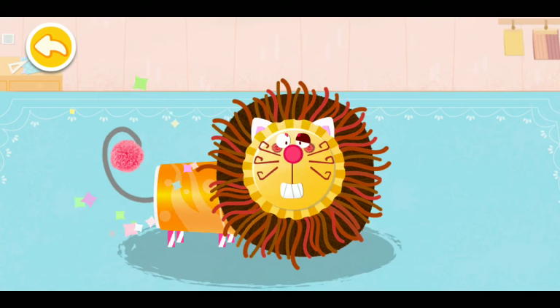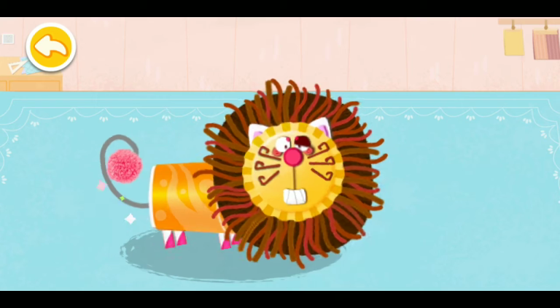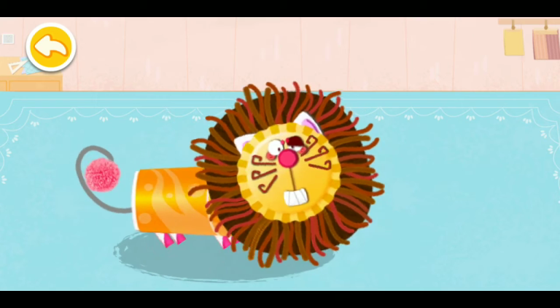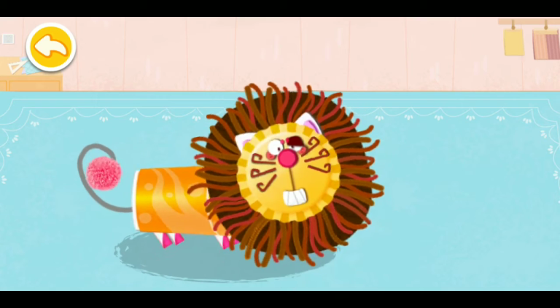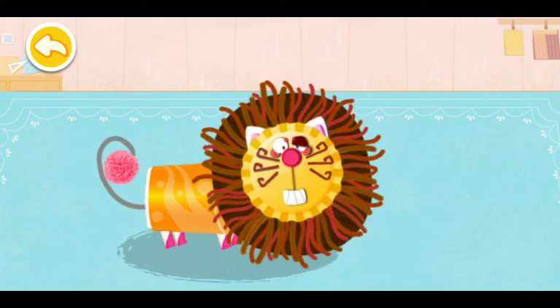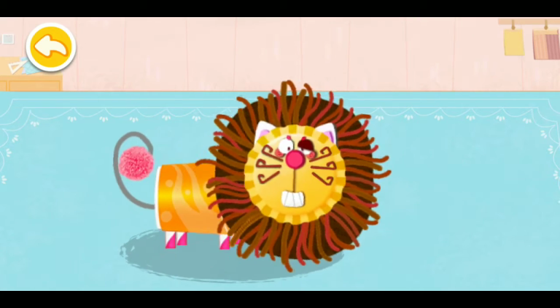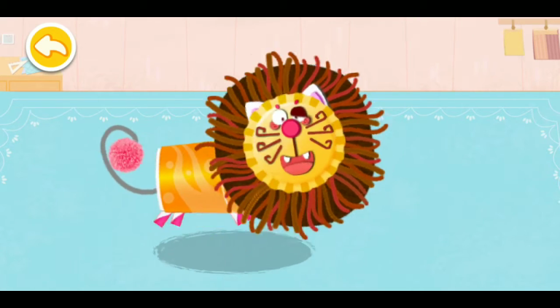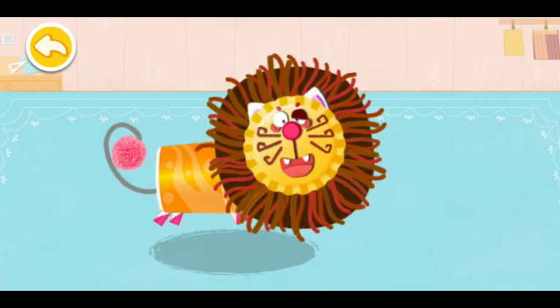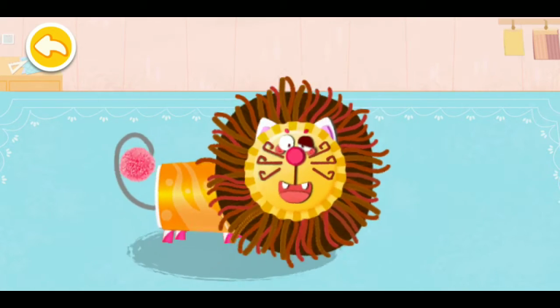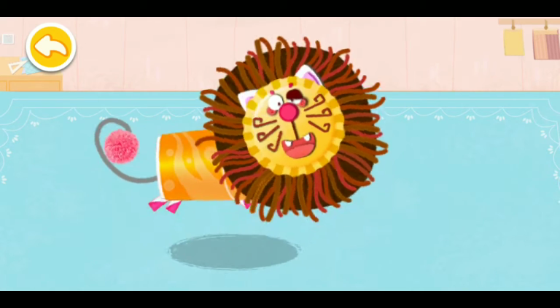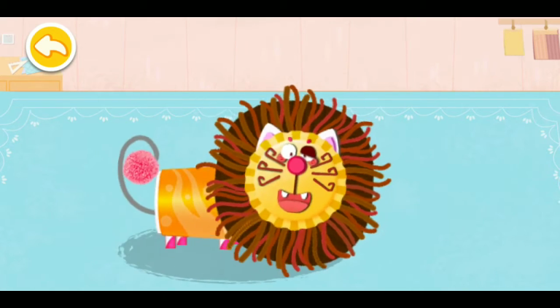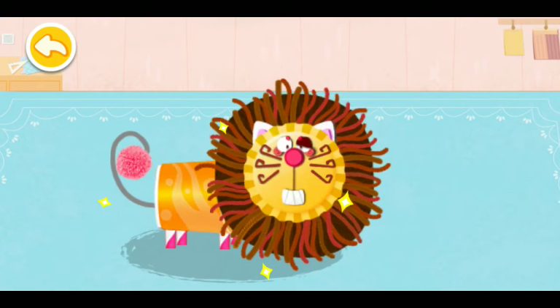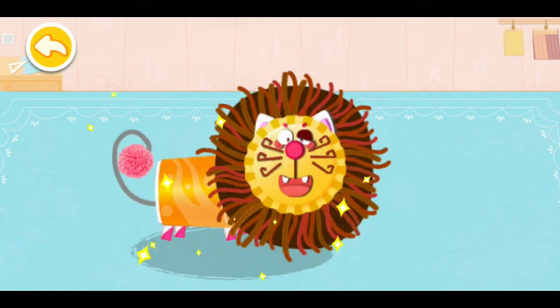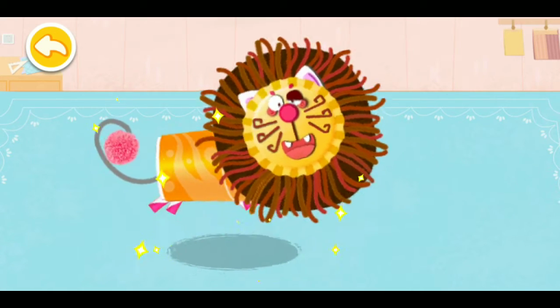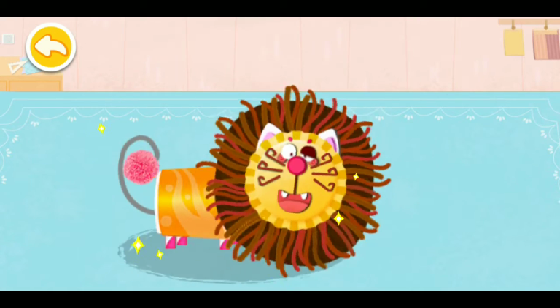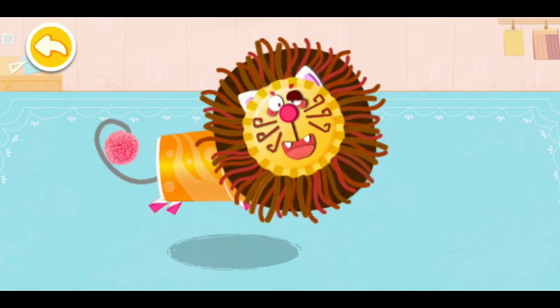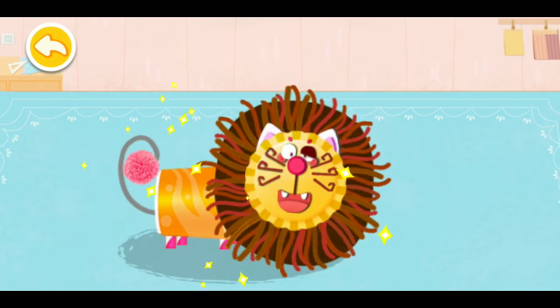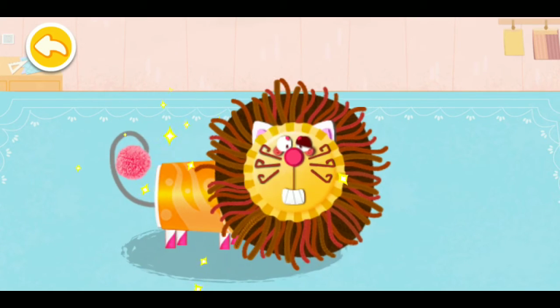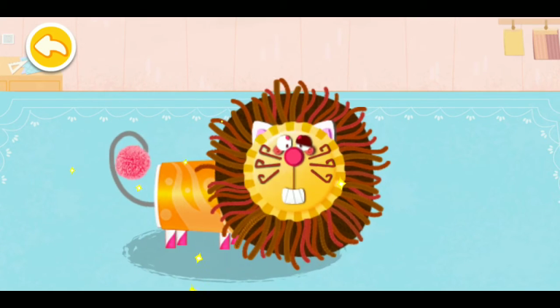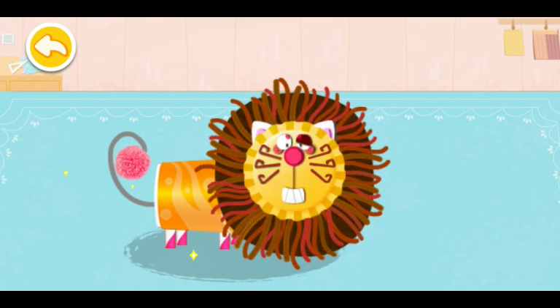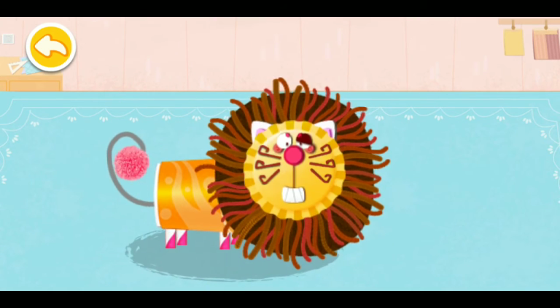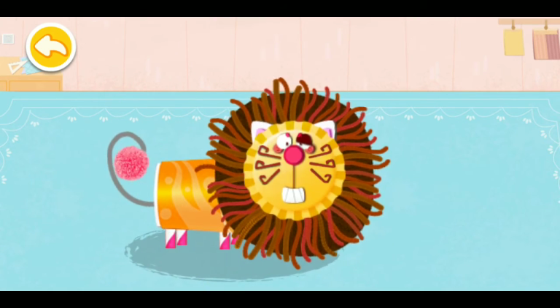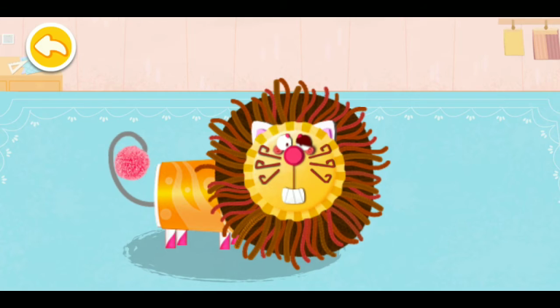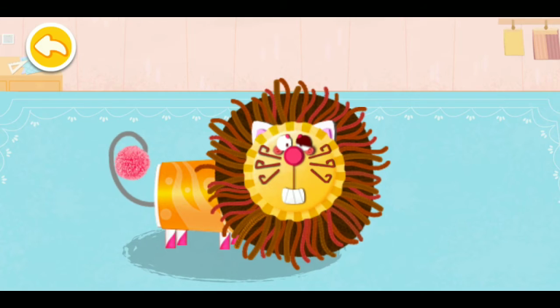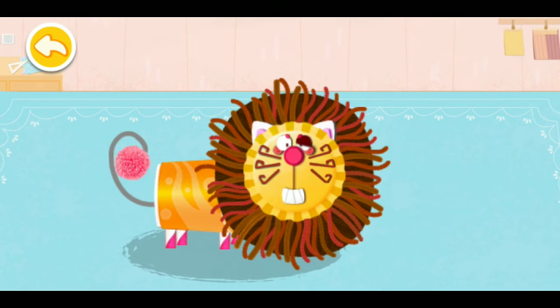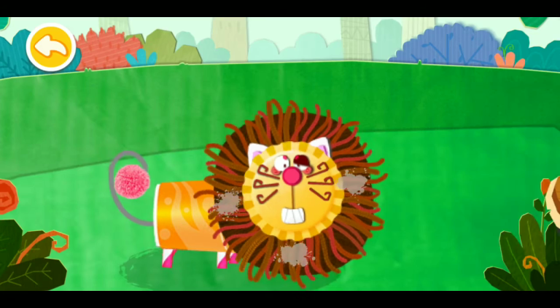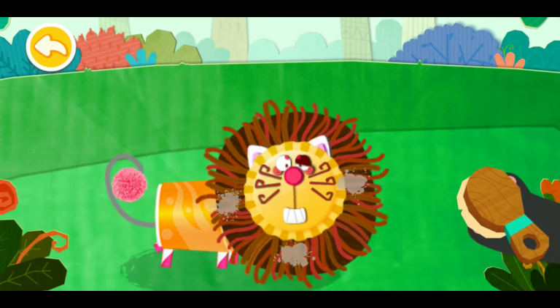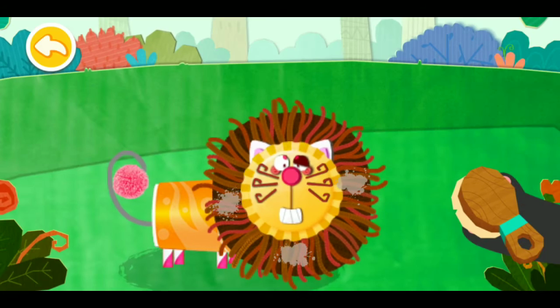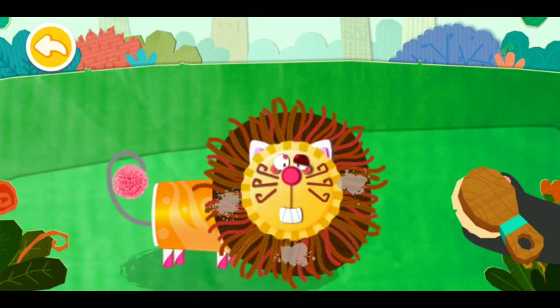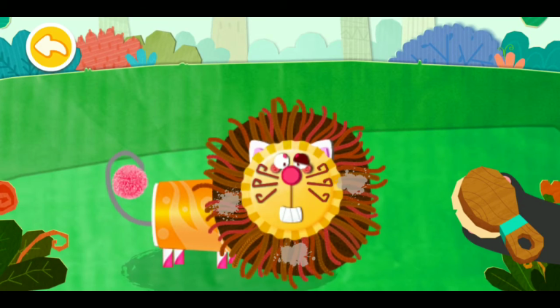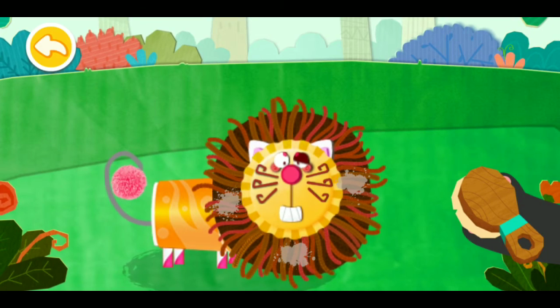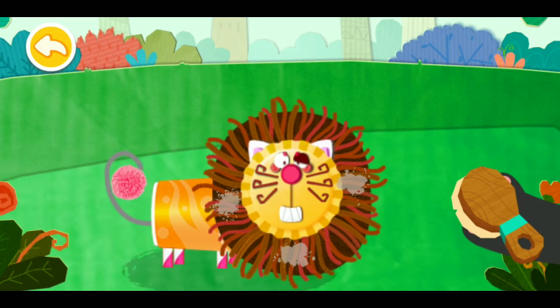Wow, what a mighty lion! Let's wash the lion's hair.